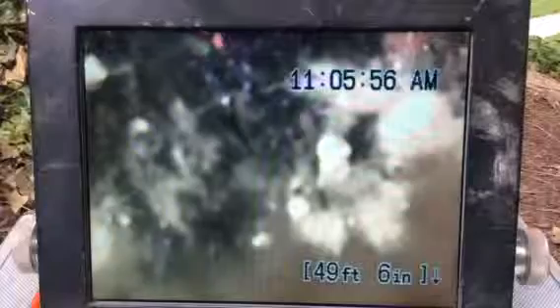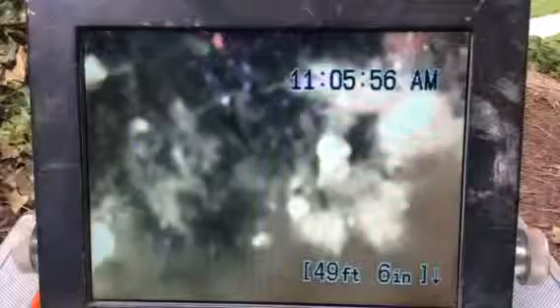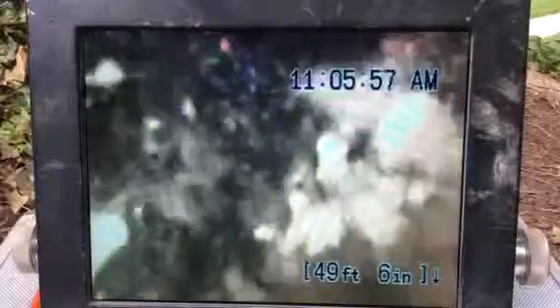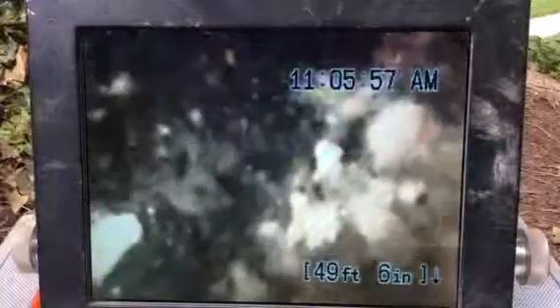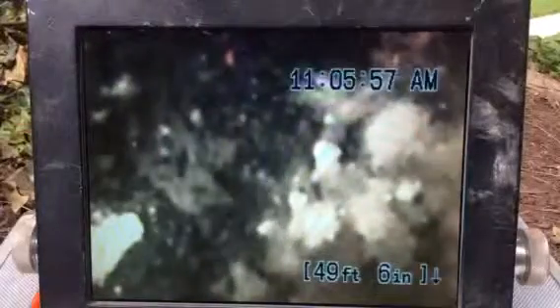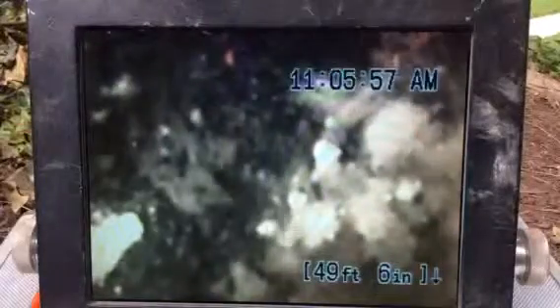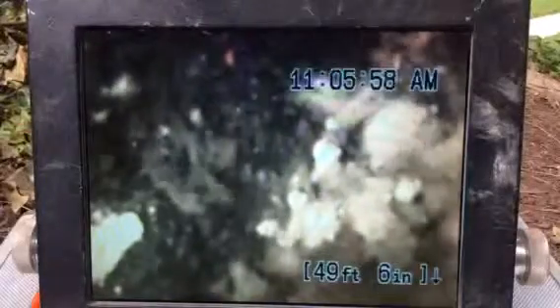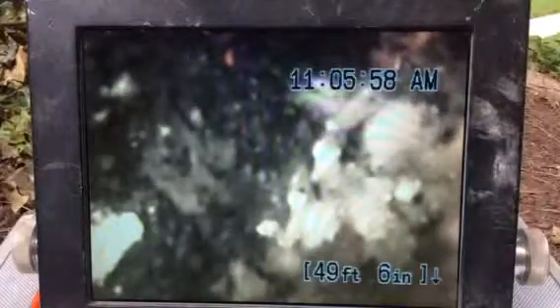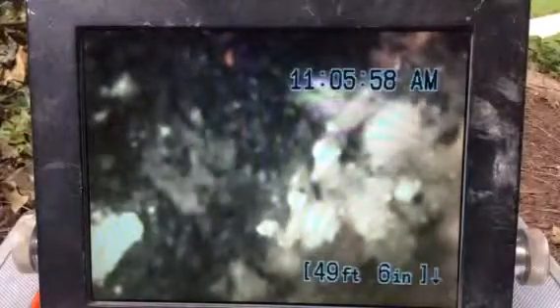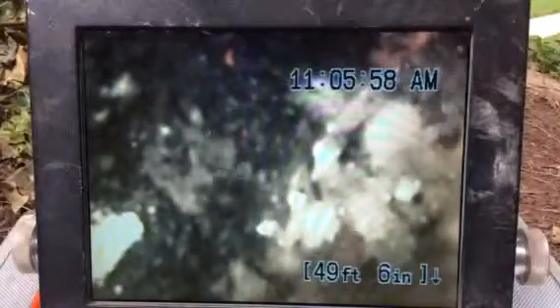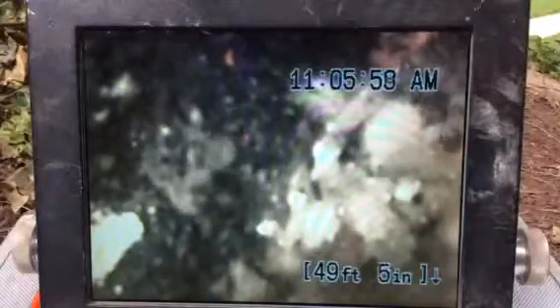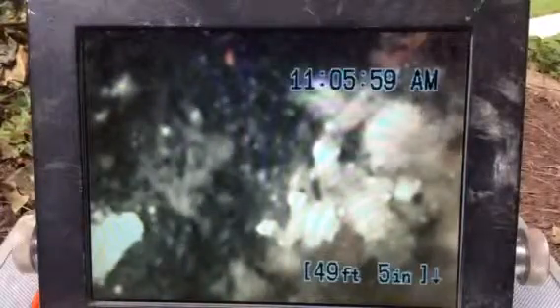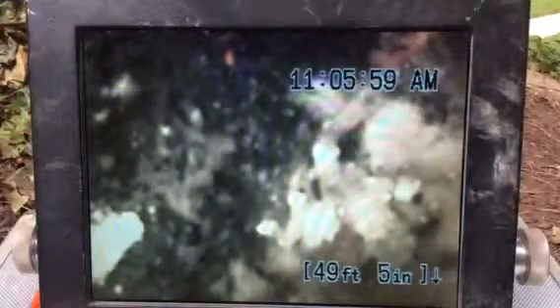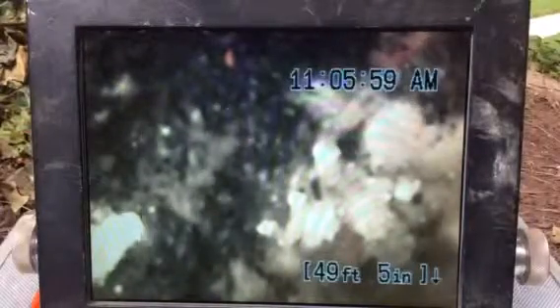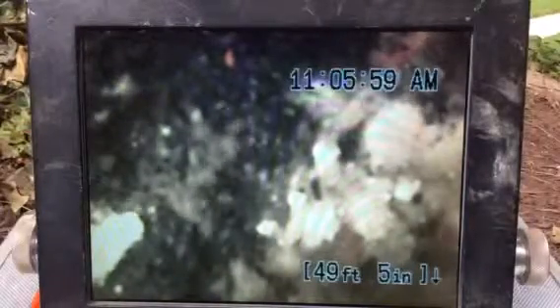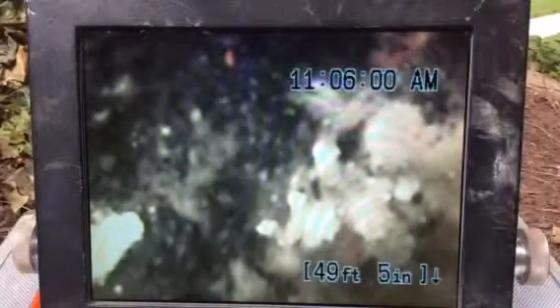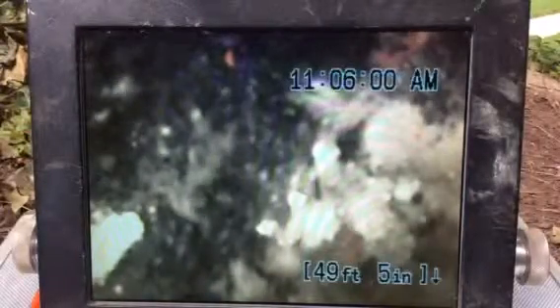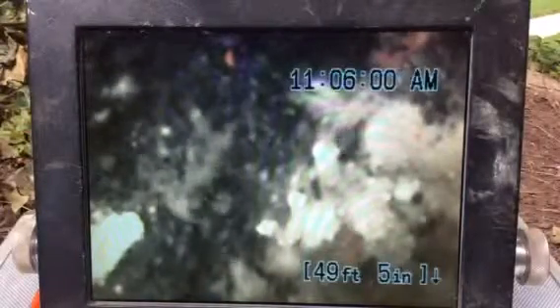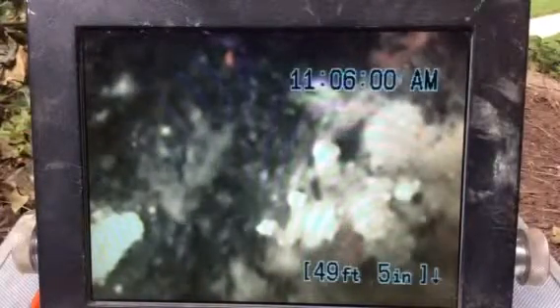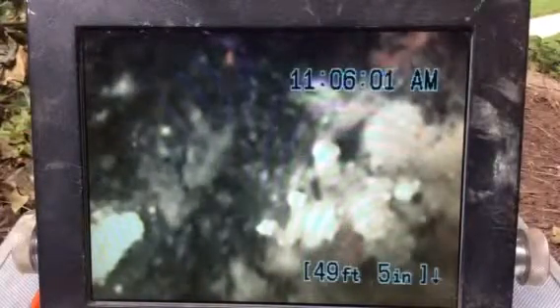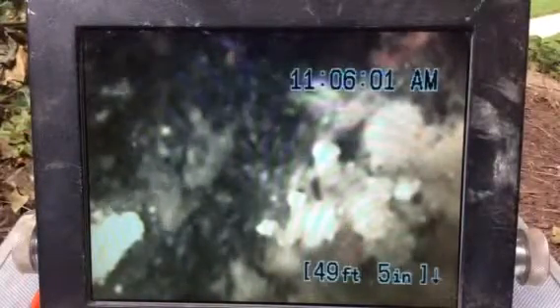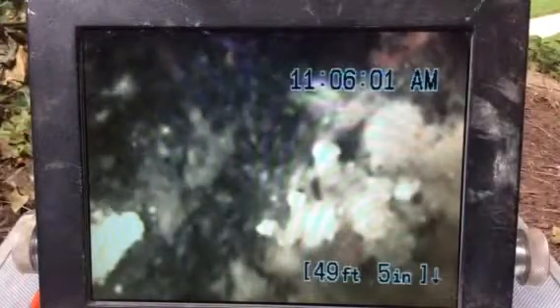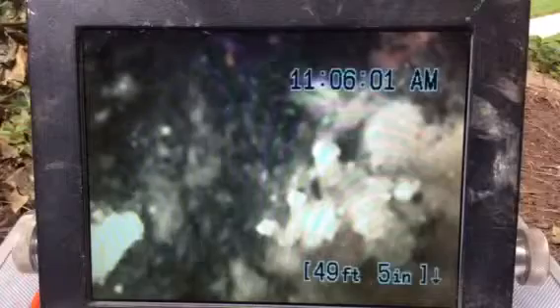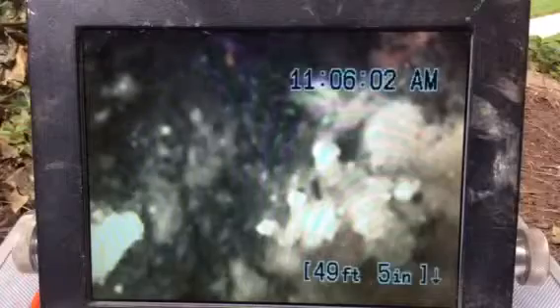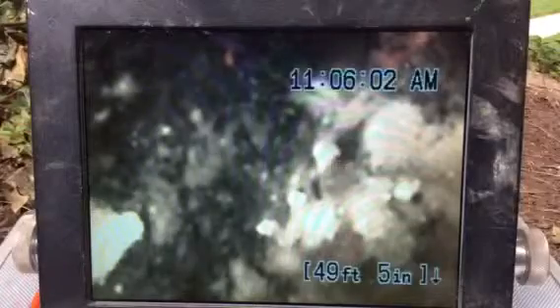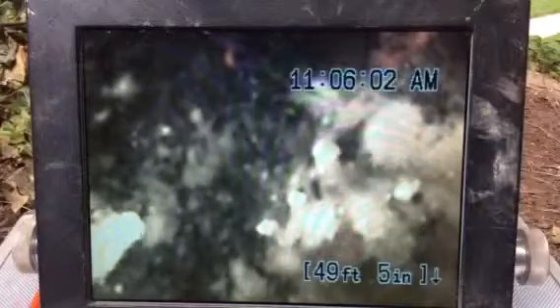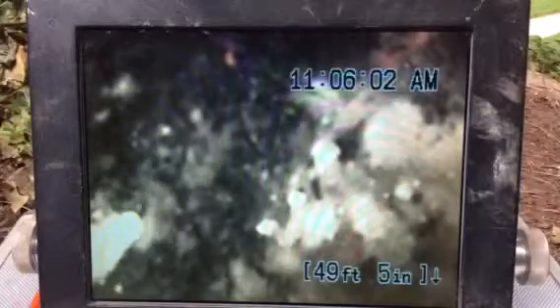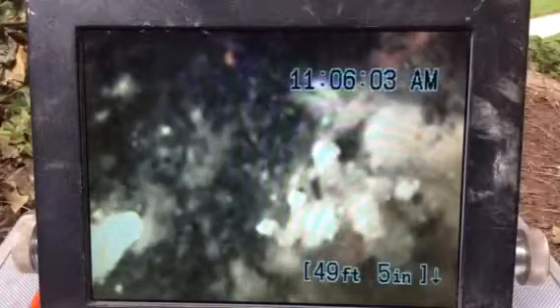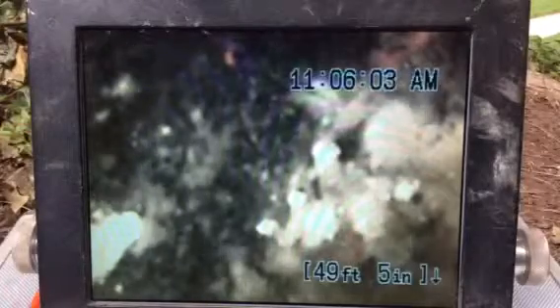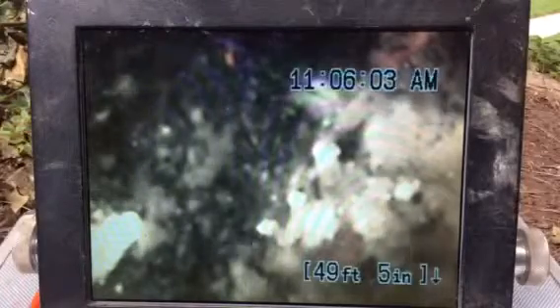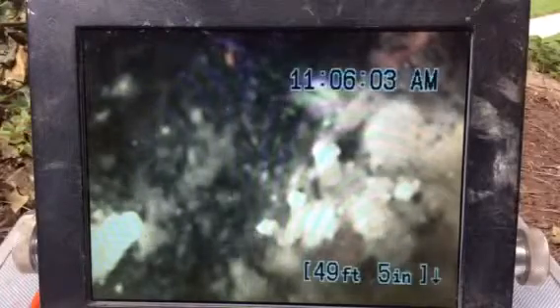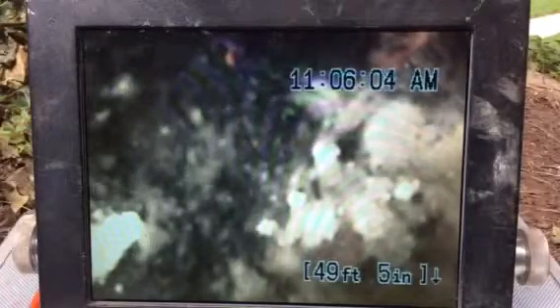Camera inspection for 4832 from an outside clean-out. We are unable to pass the 49-foot mark, where we're seeing root intrusions.